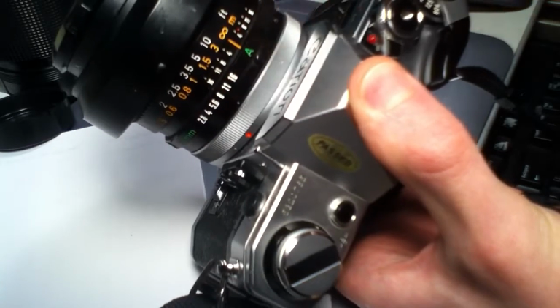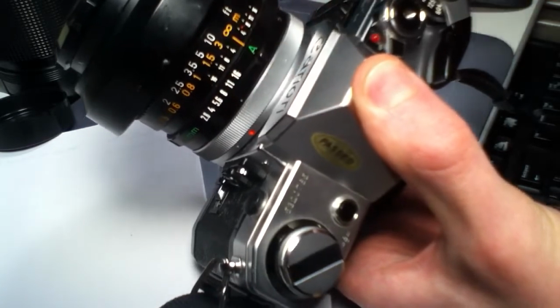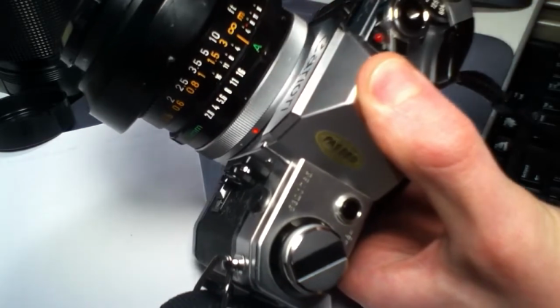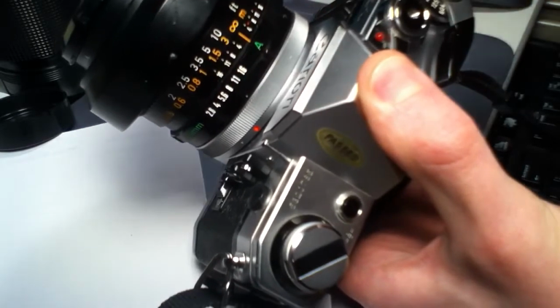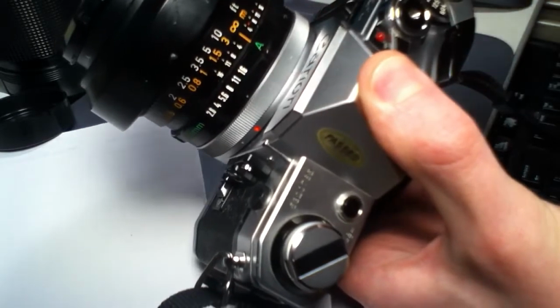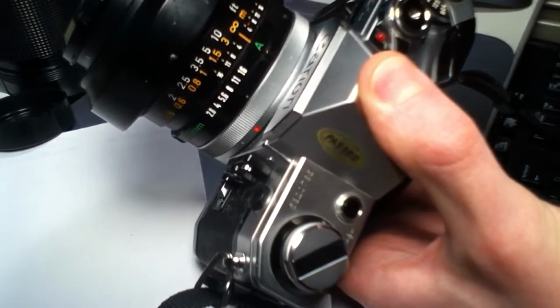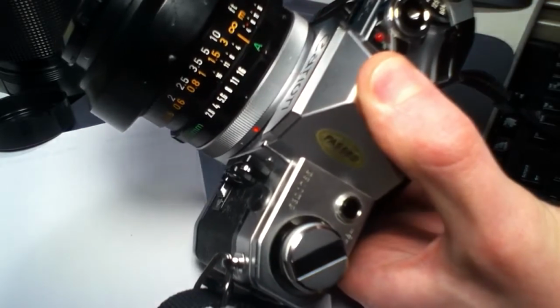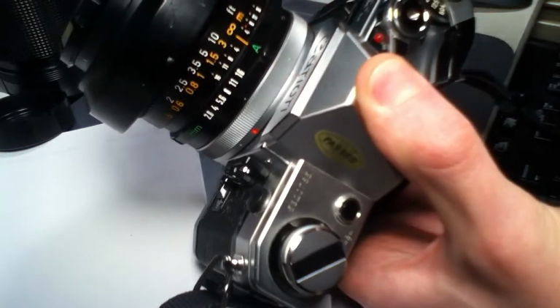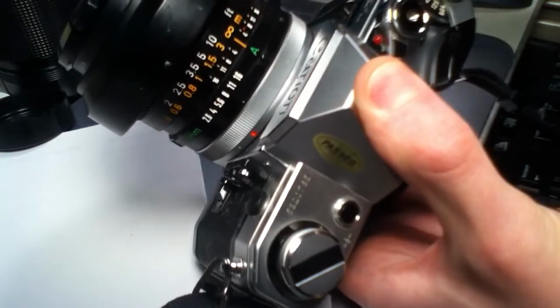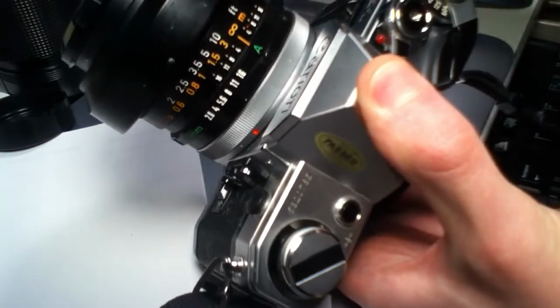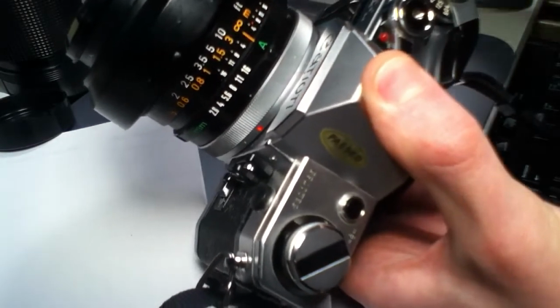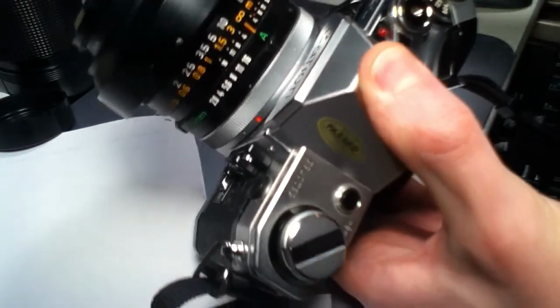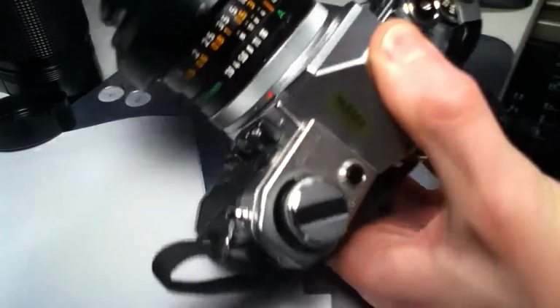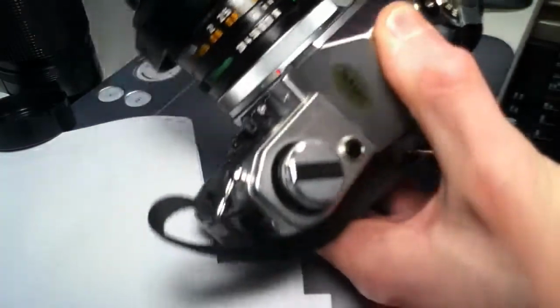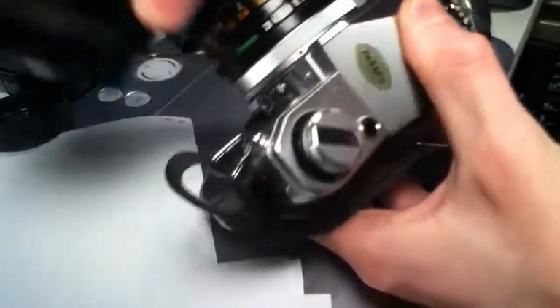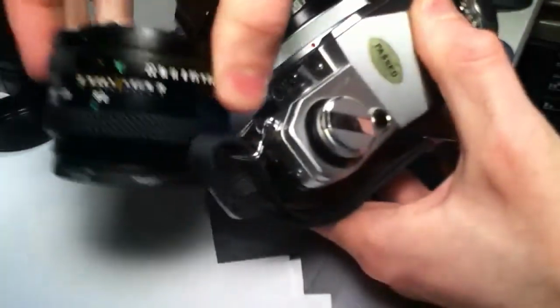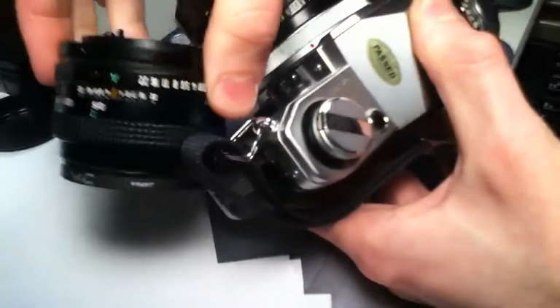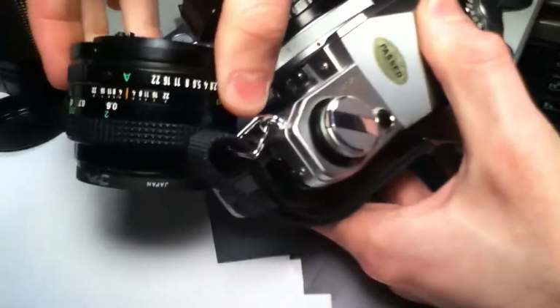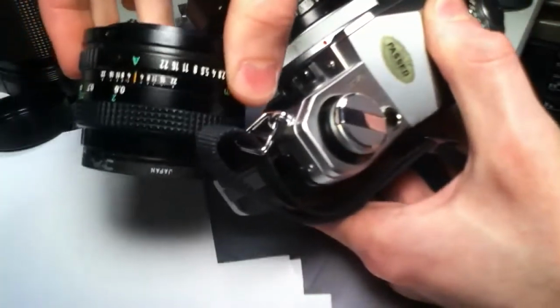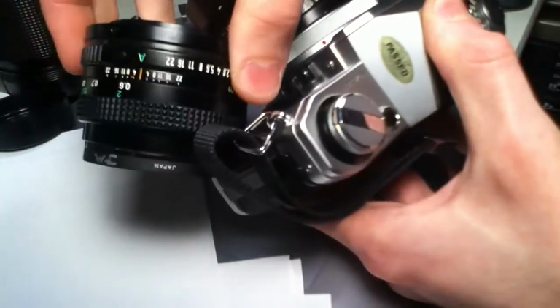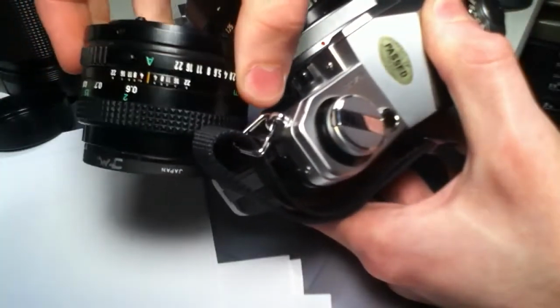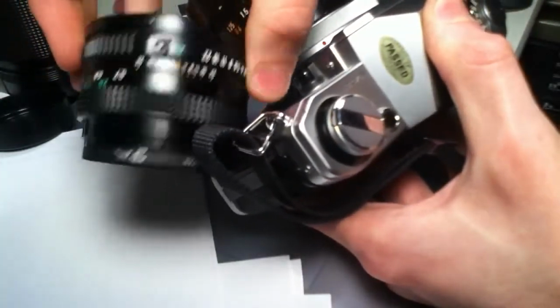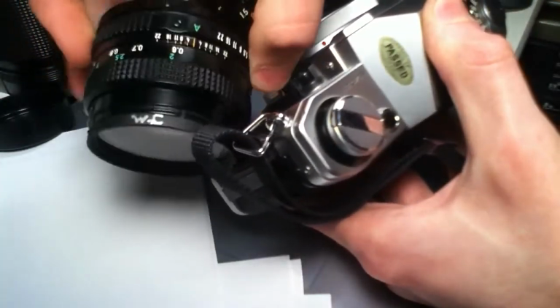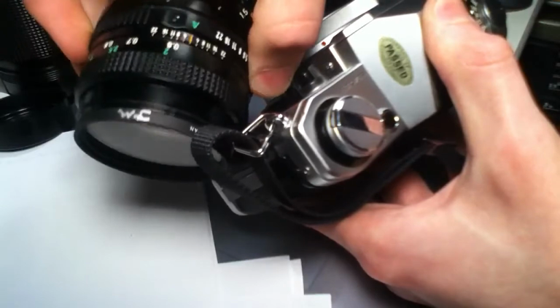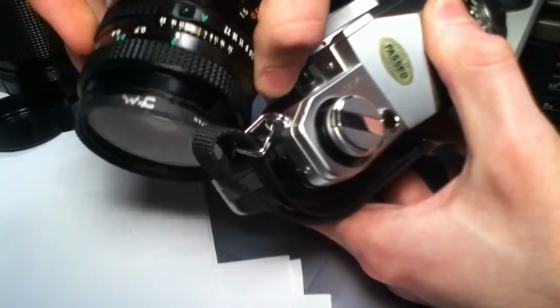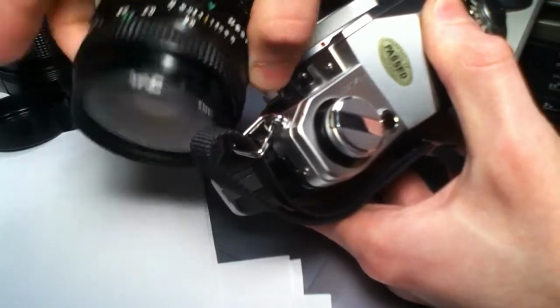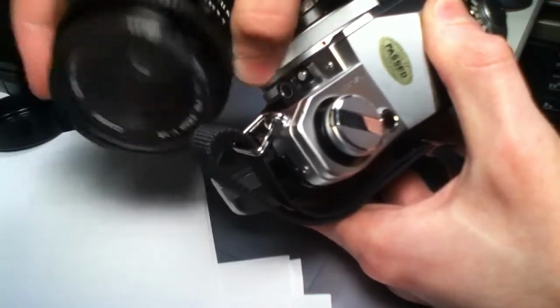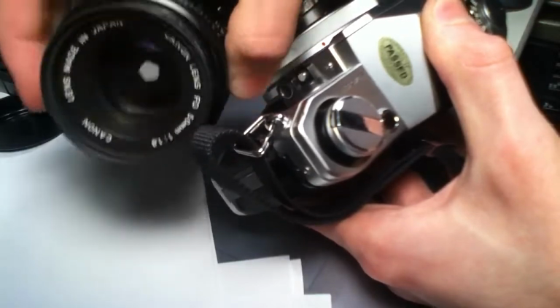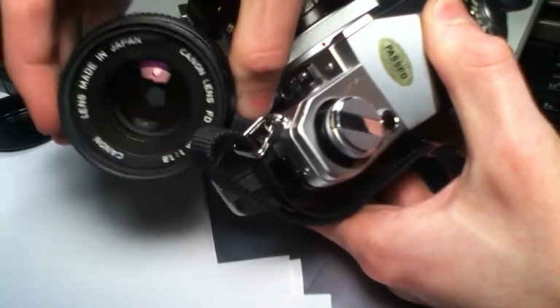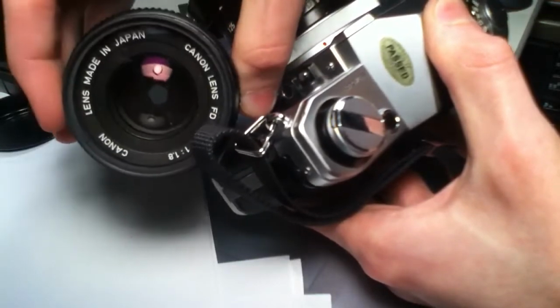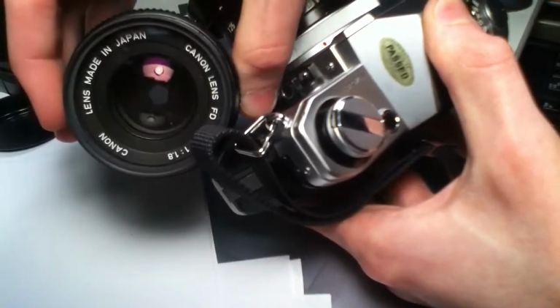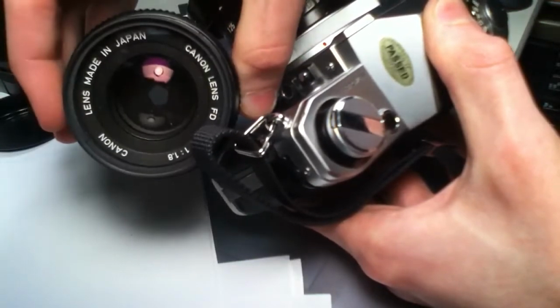Whereas this guy is the one that's the 52mm filter.